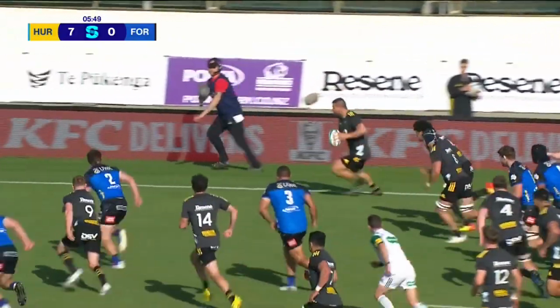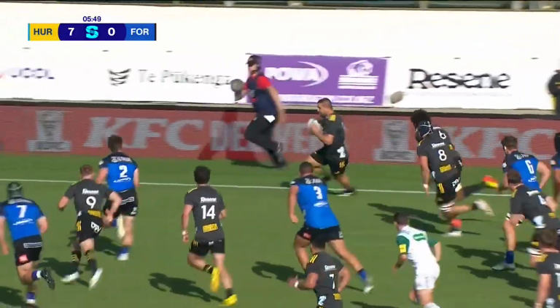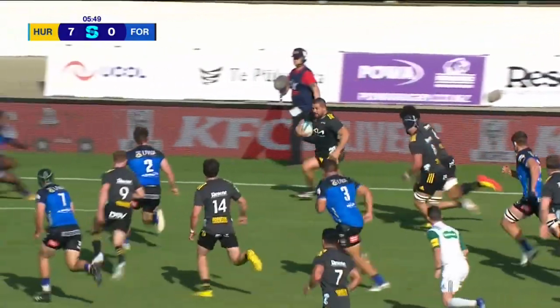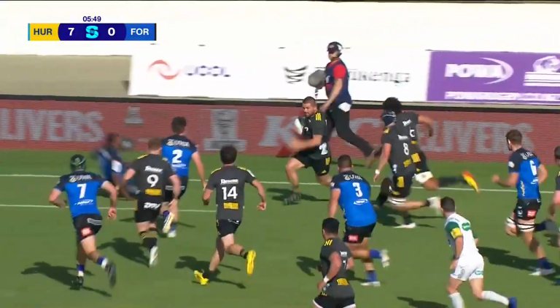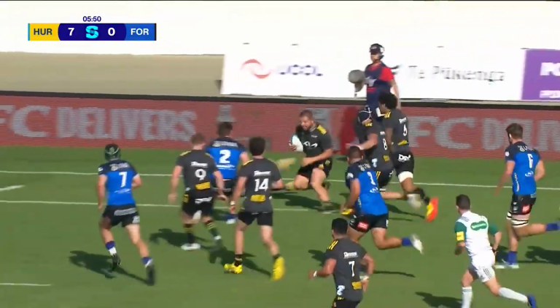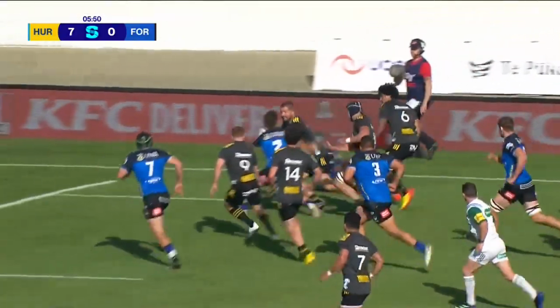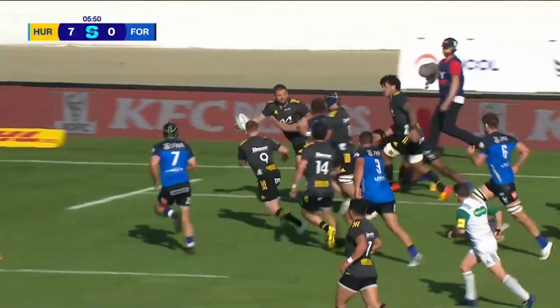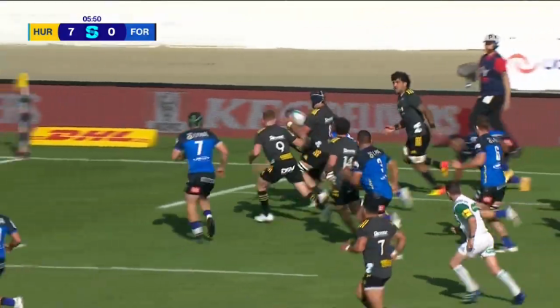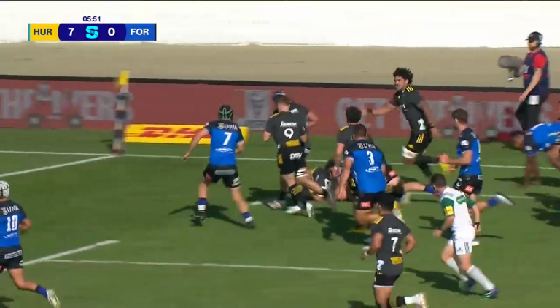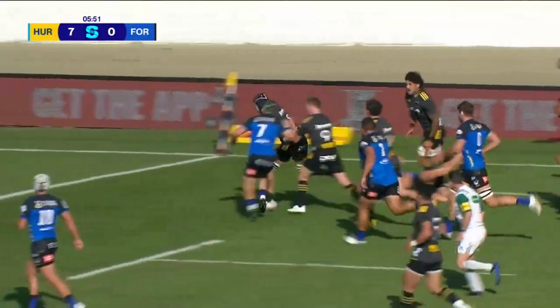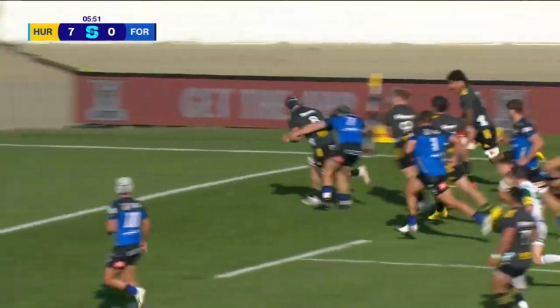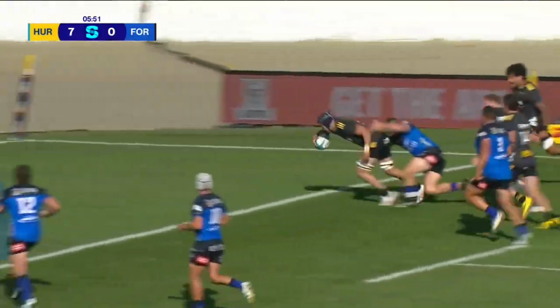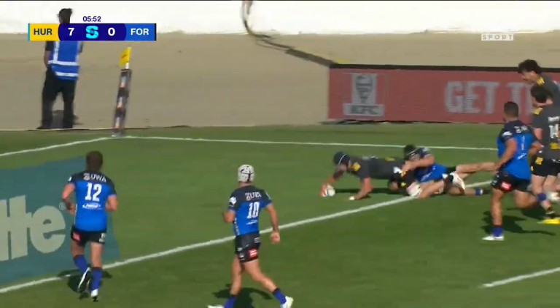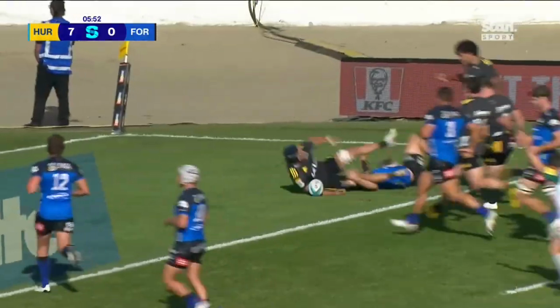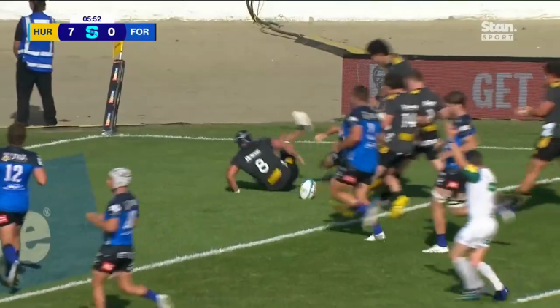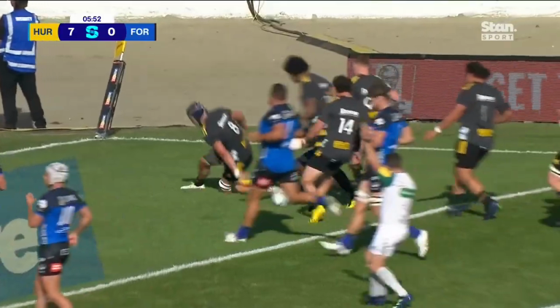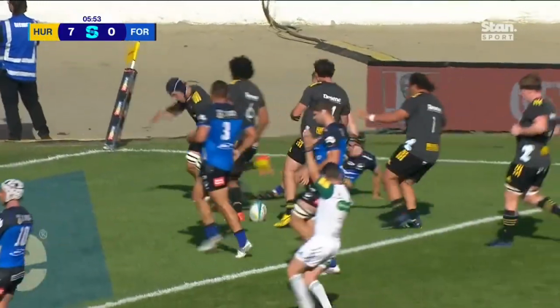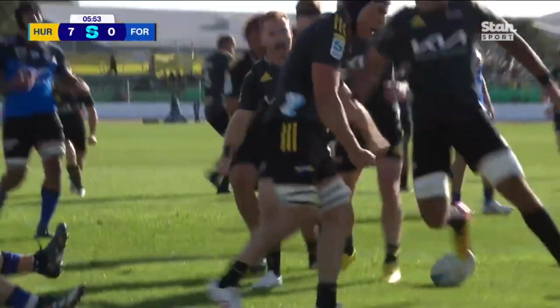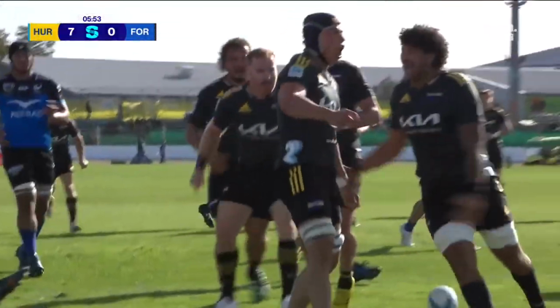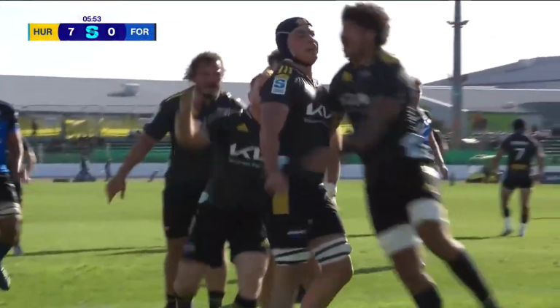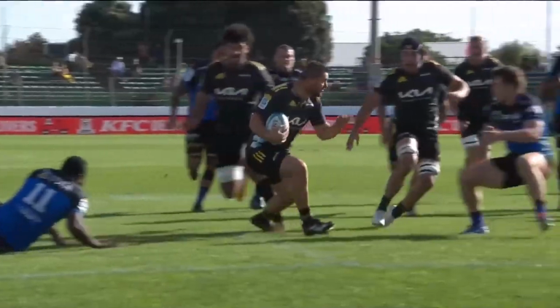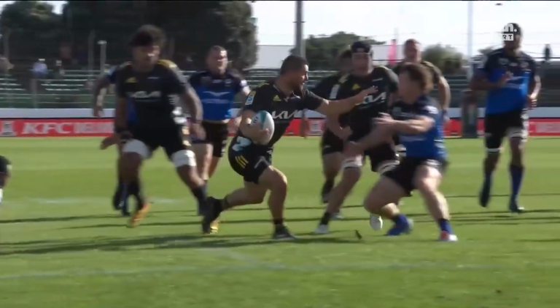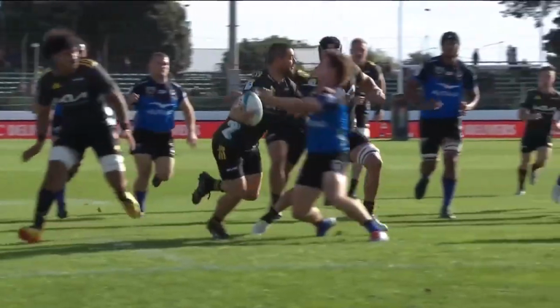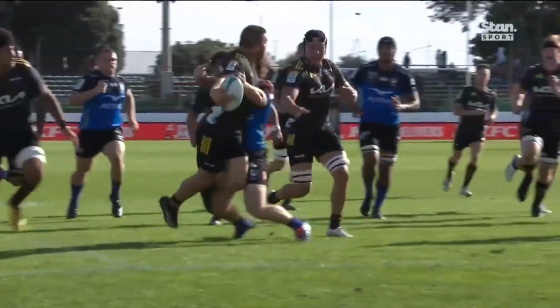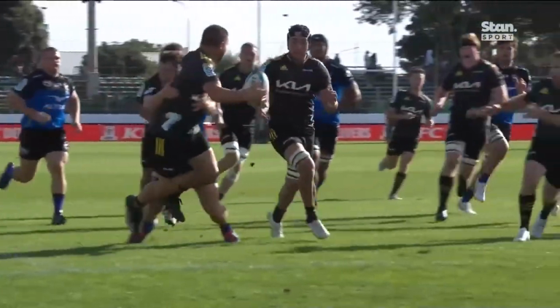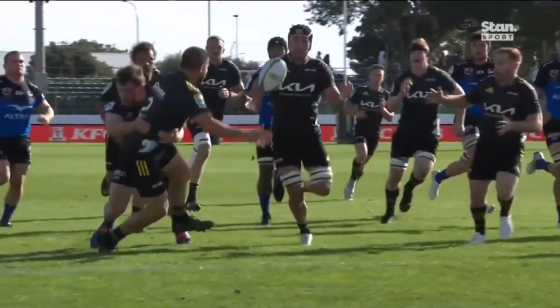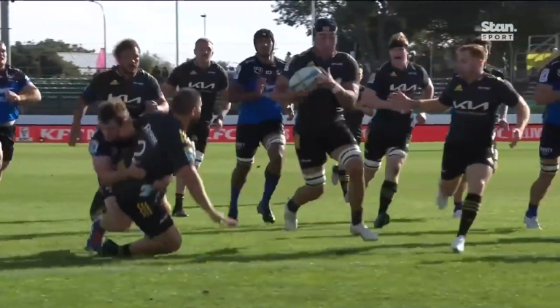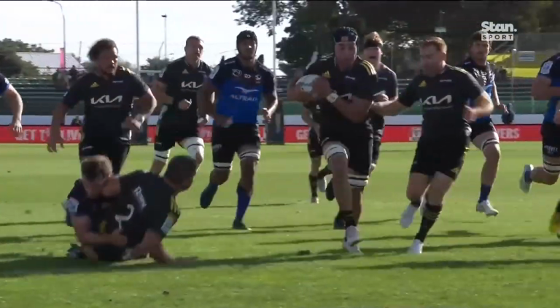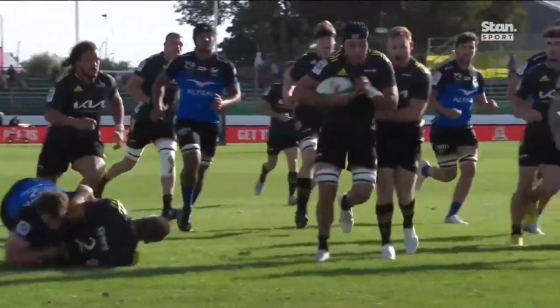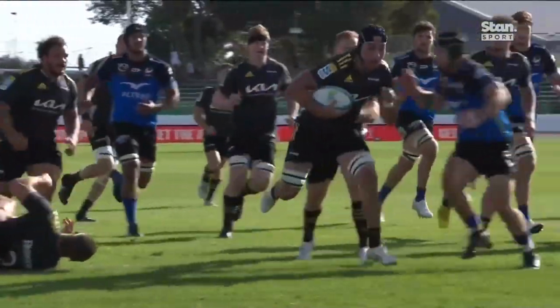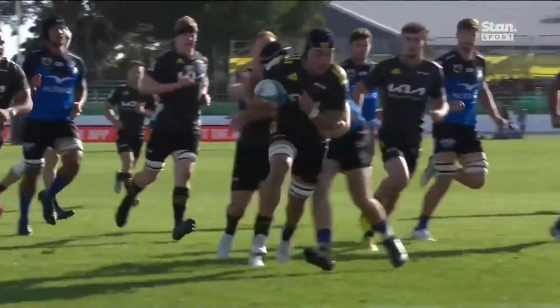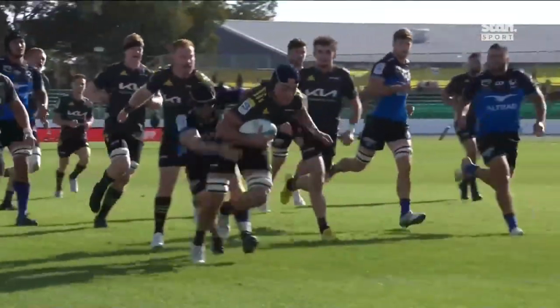Now here's Coles on the charge. Dane Coles flicks it away. Oh, magnificent — and Broden Yossi scores again.